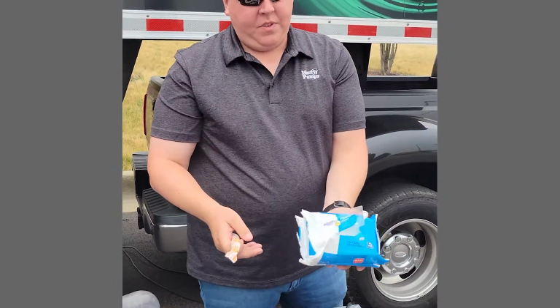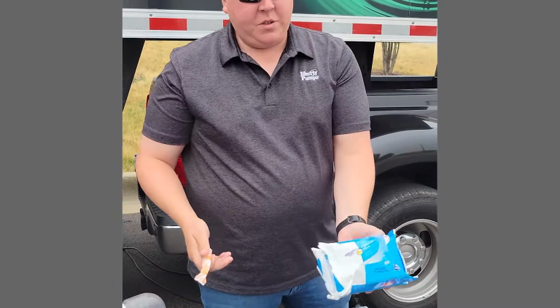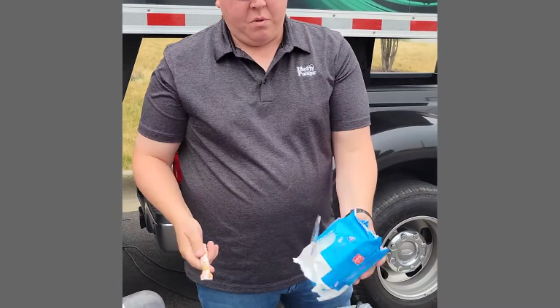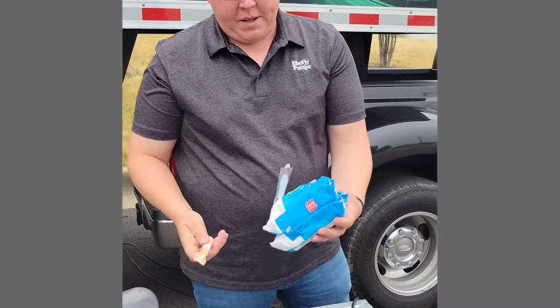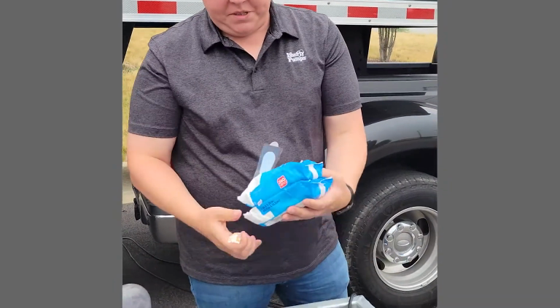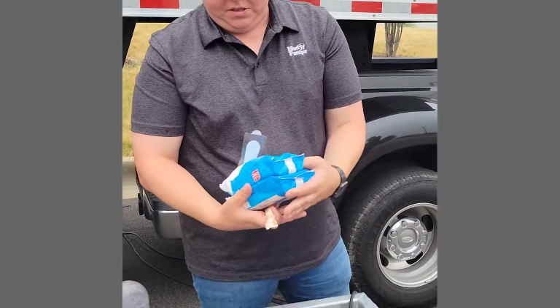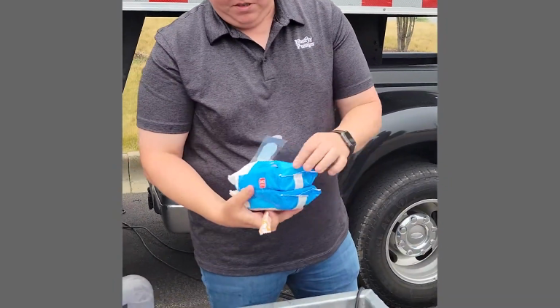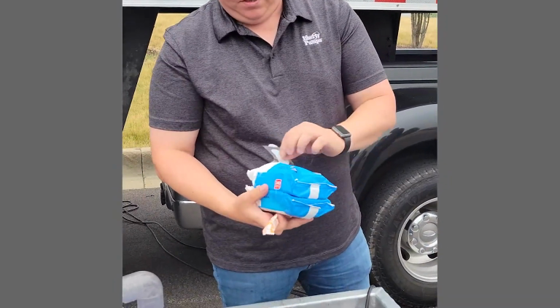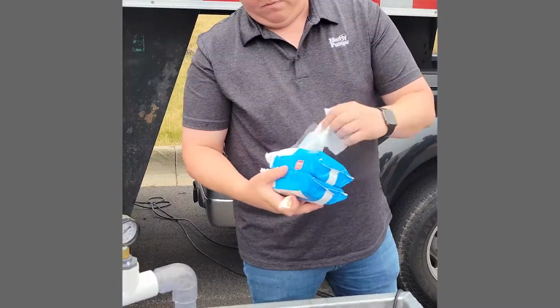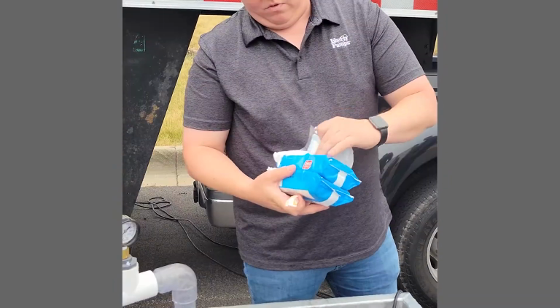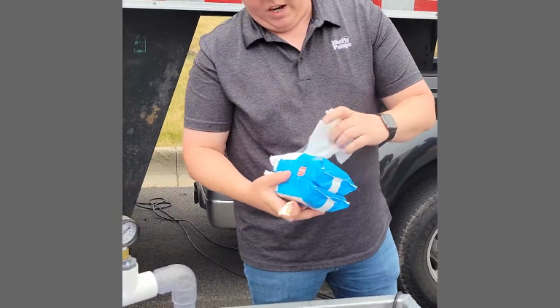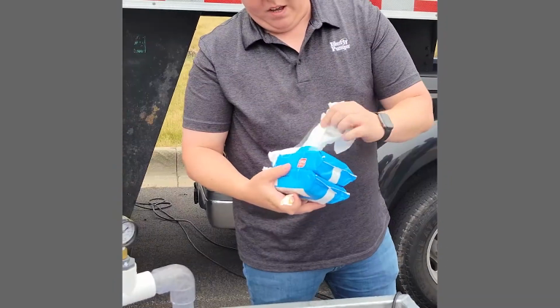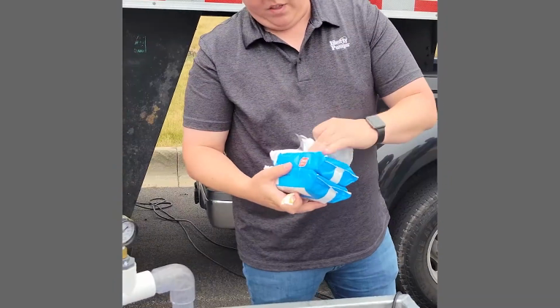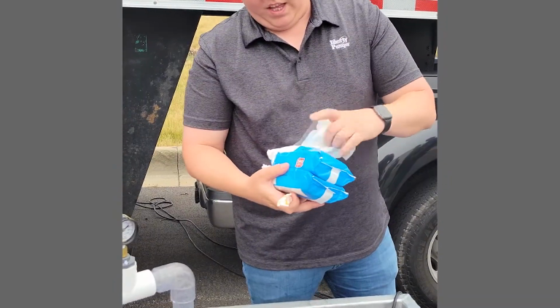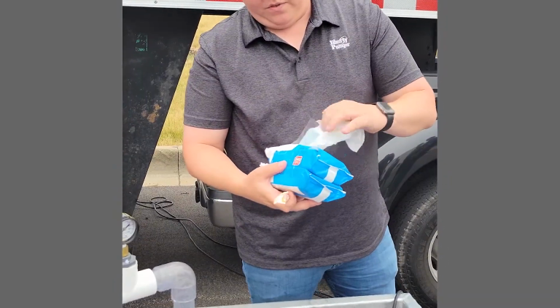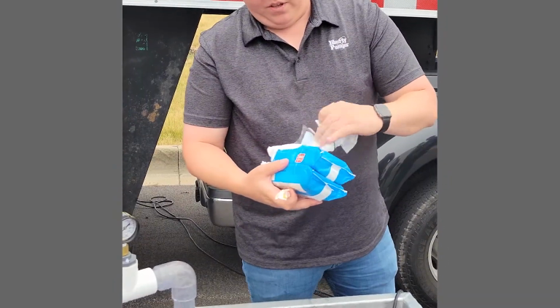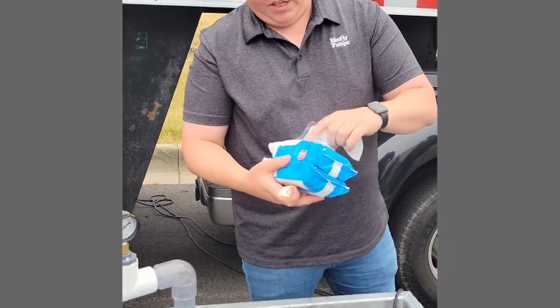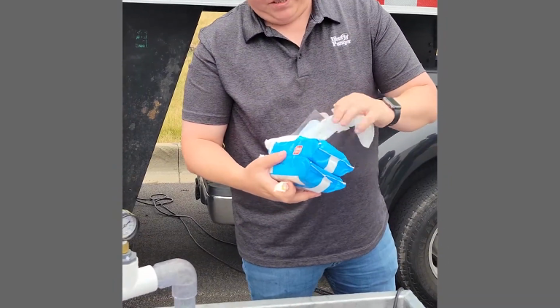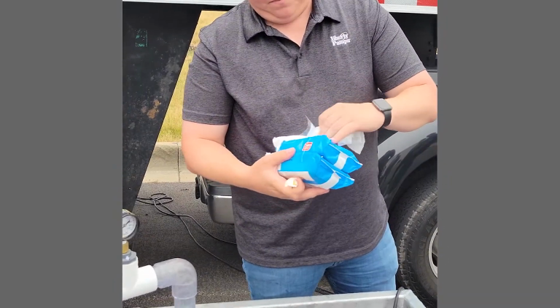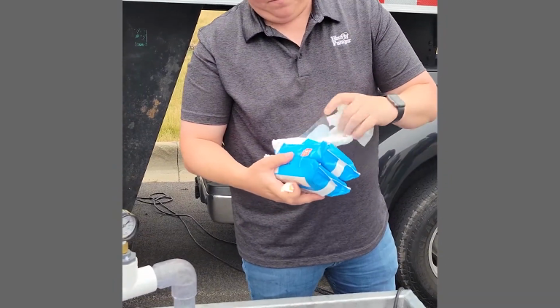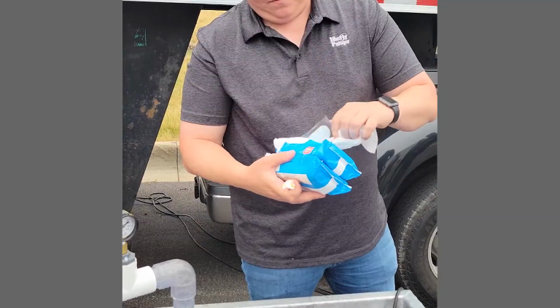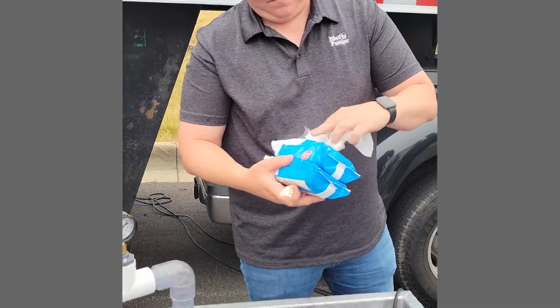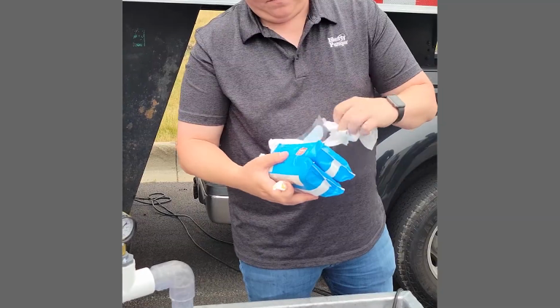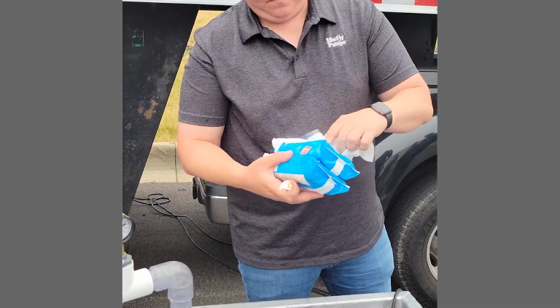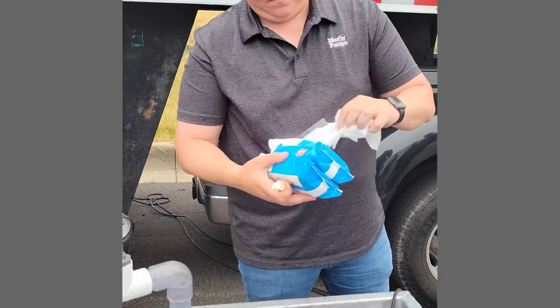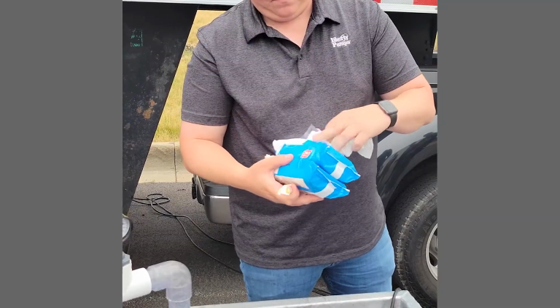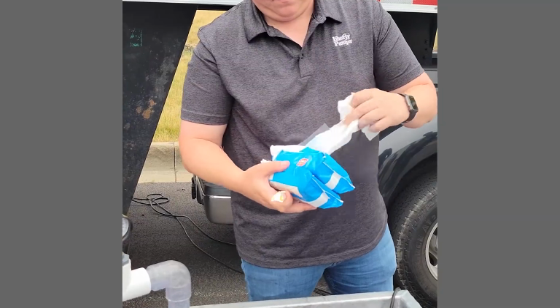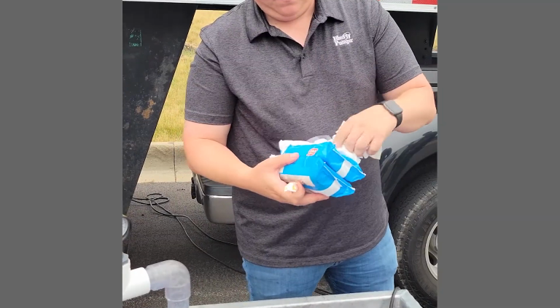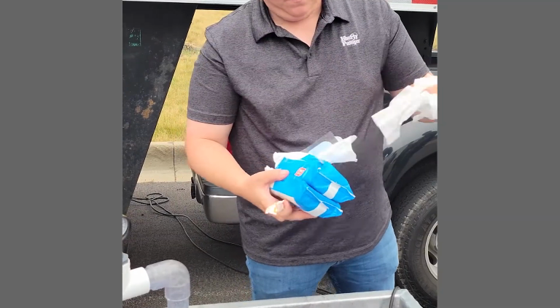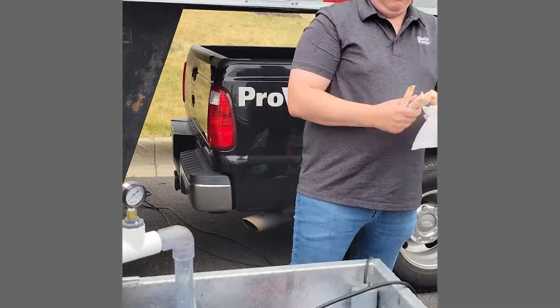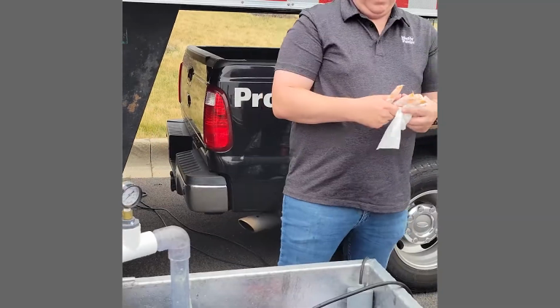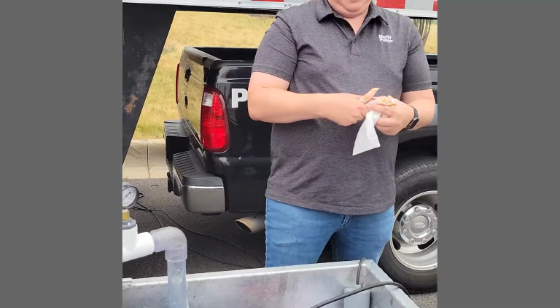Flushable wipes — we're going to have a healthy handful of these. More gross.